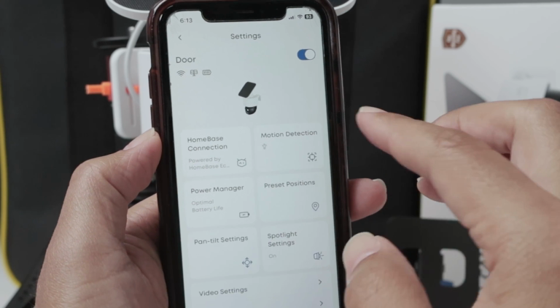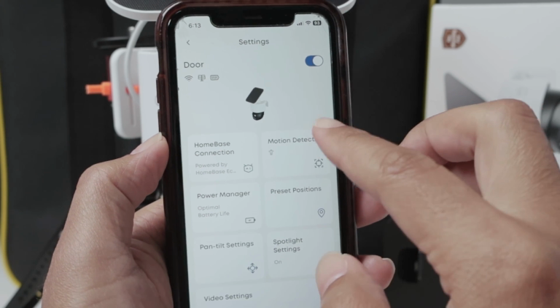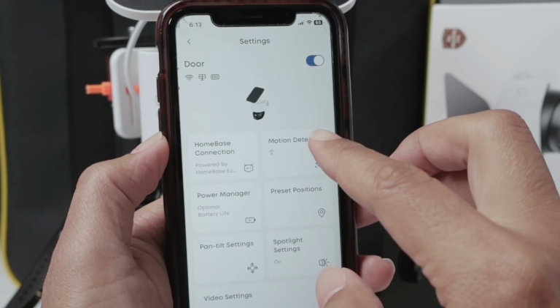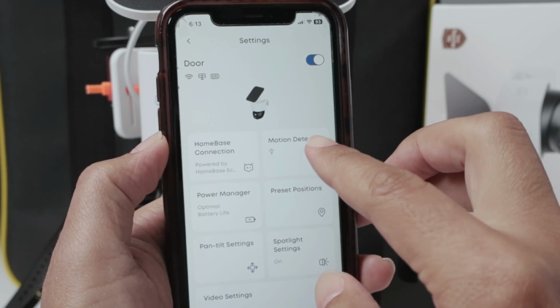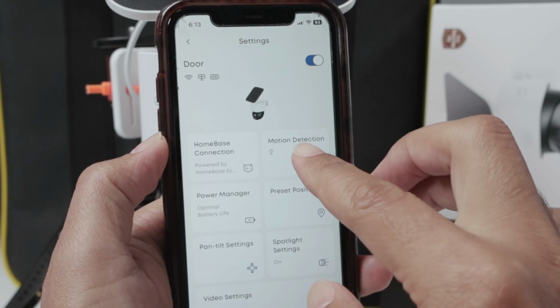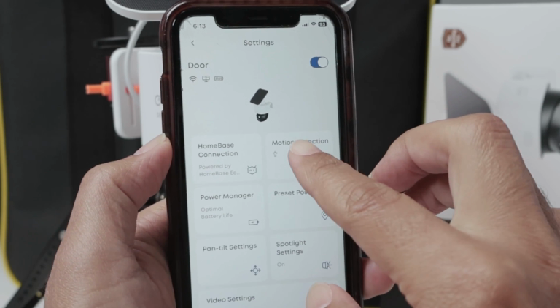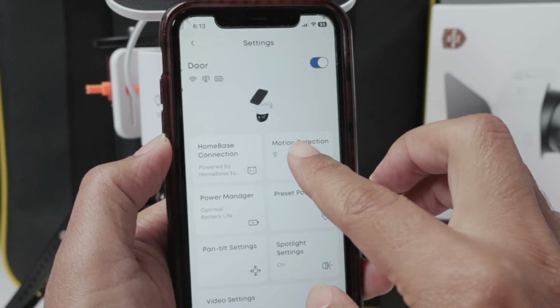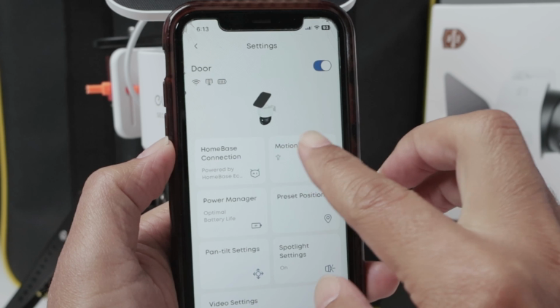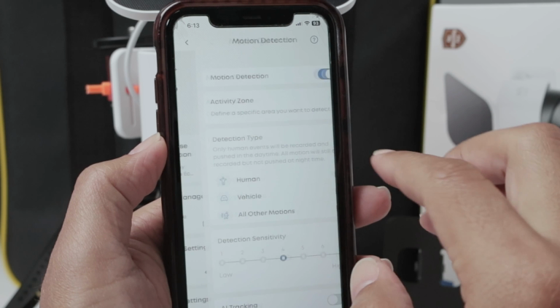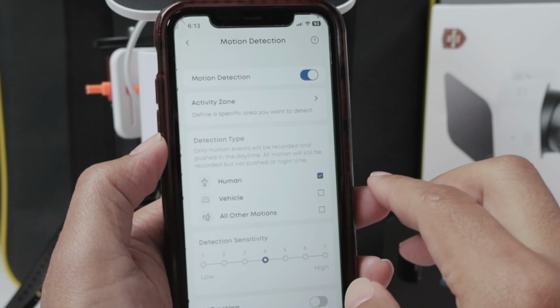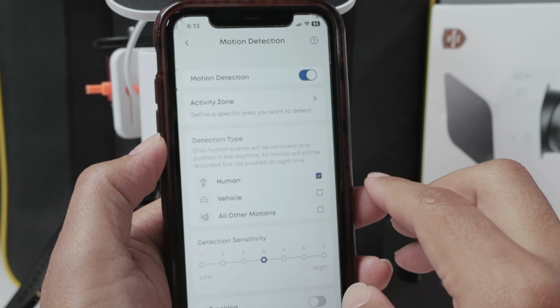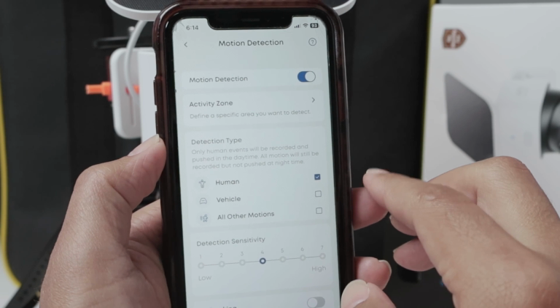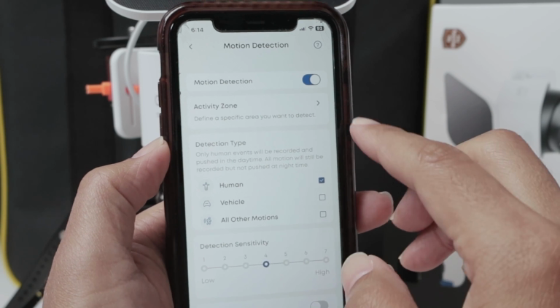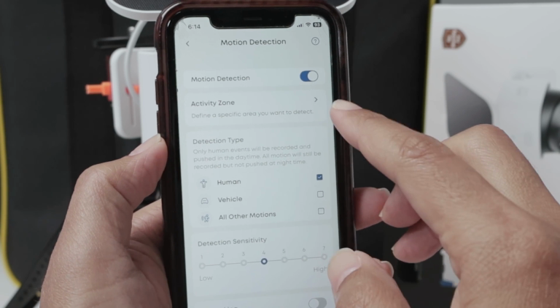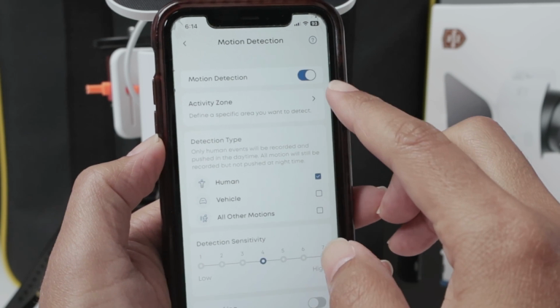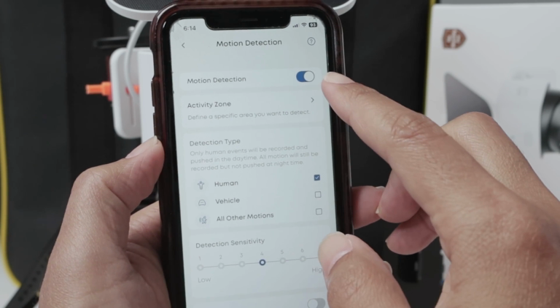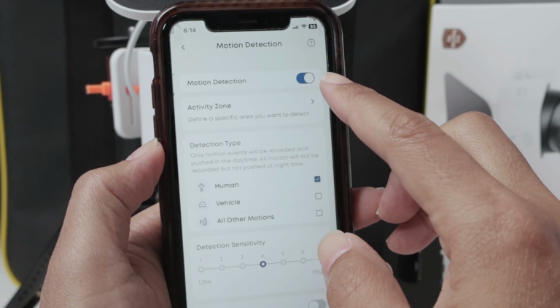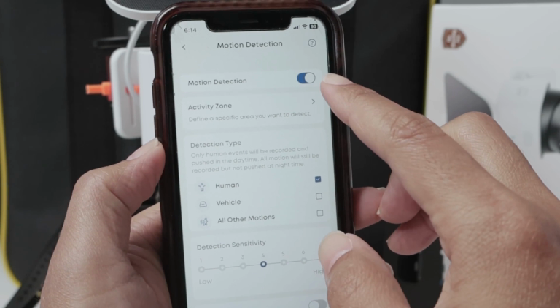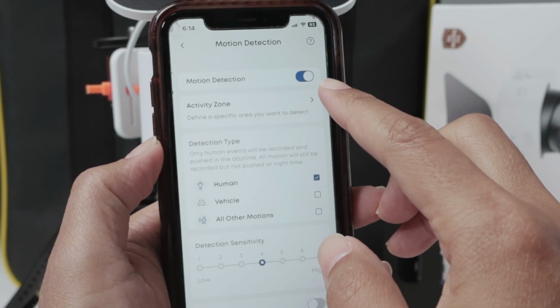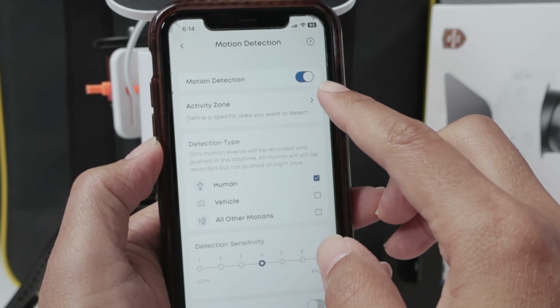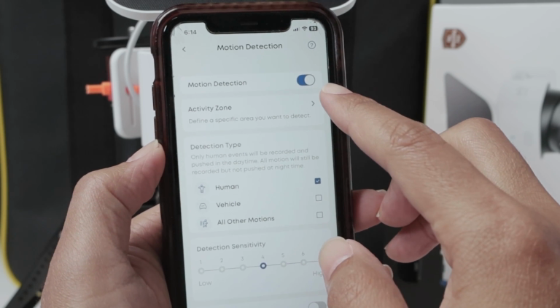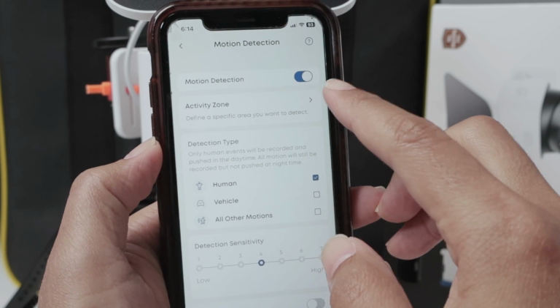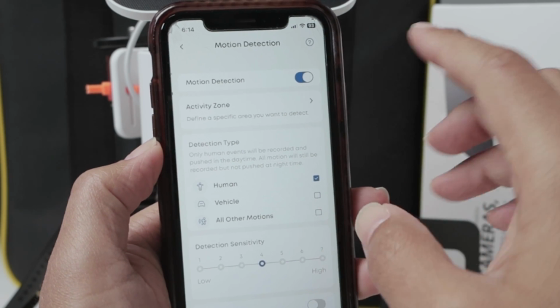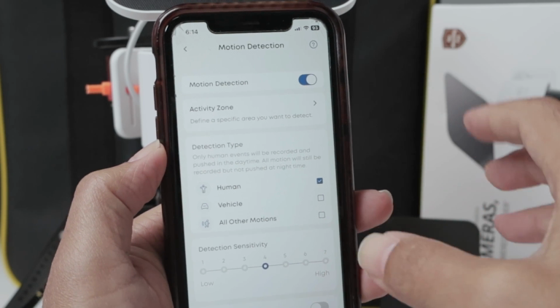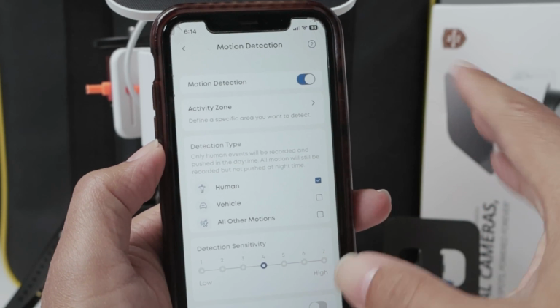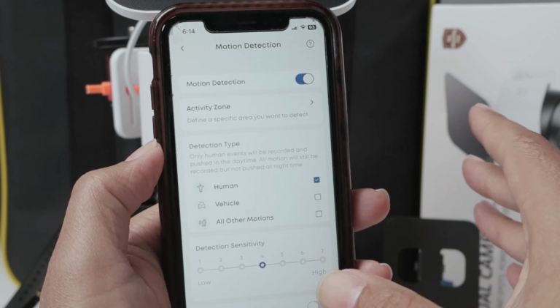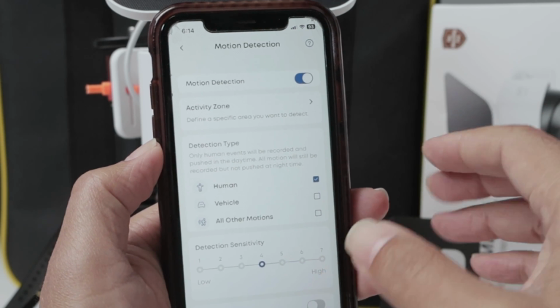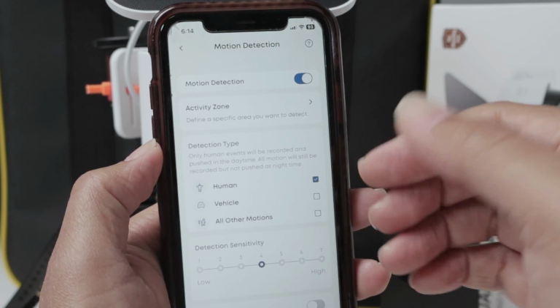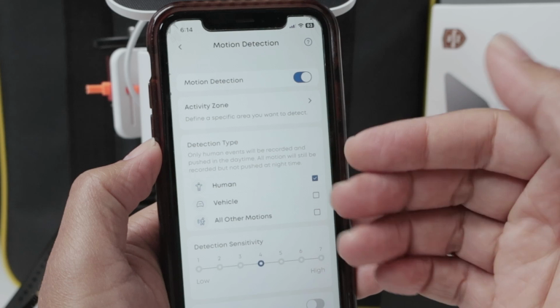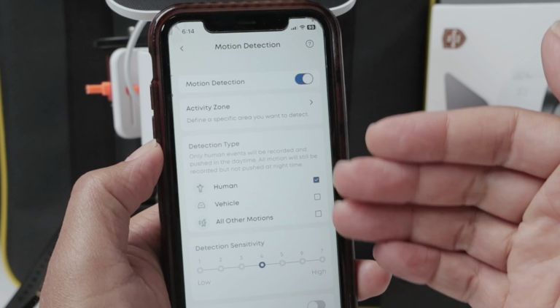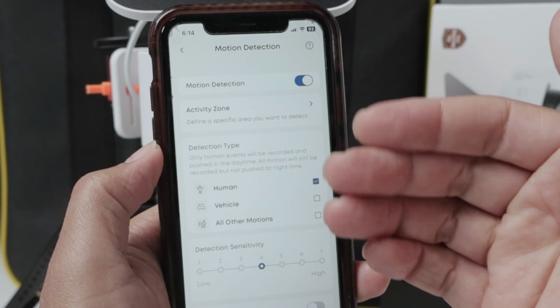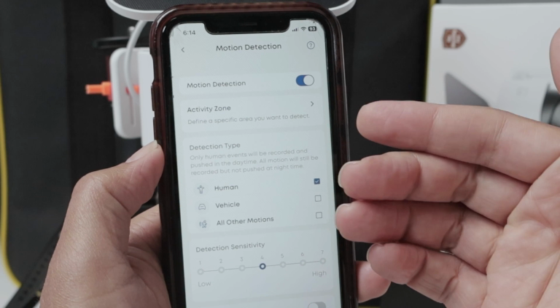The first one is motion detection. So it's enabled here. When there's some motion in front of the camera, the camera is going to record.